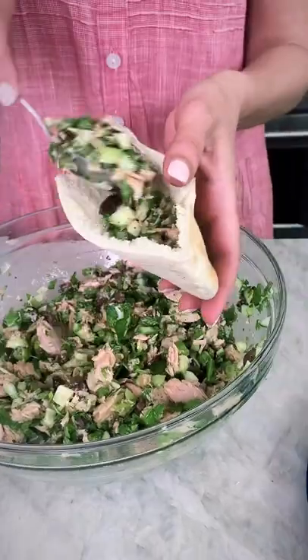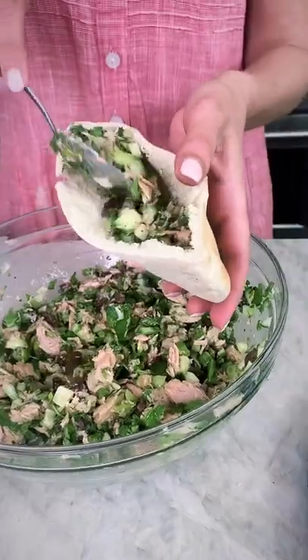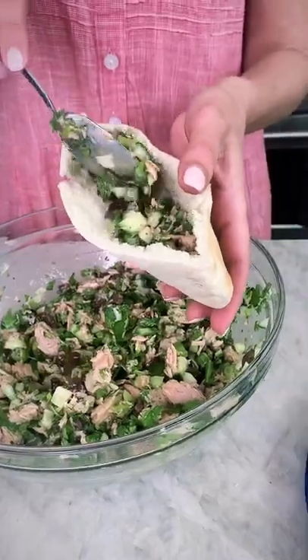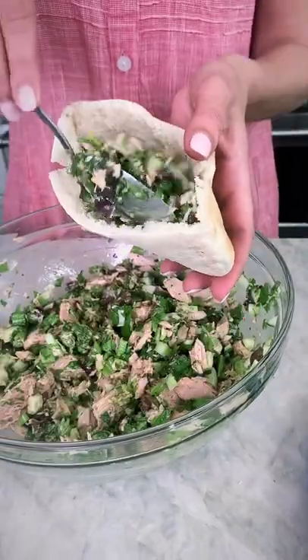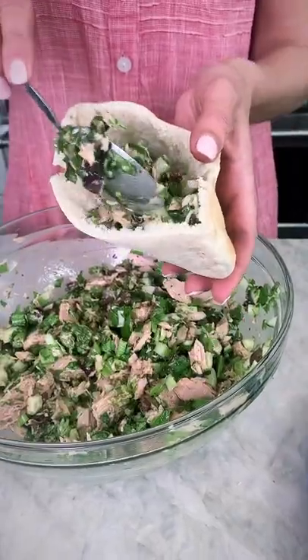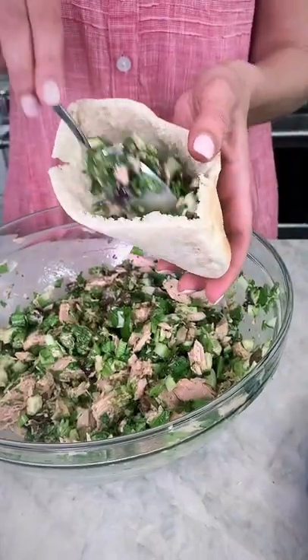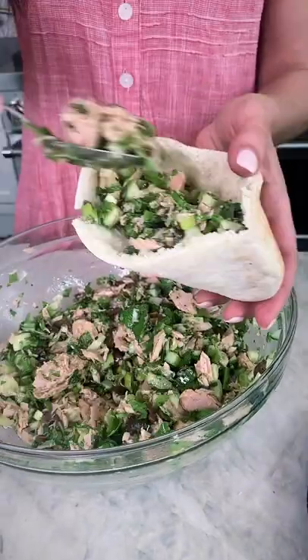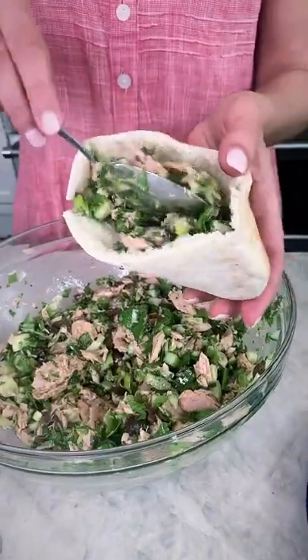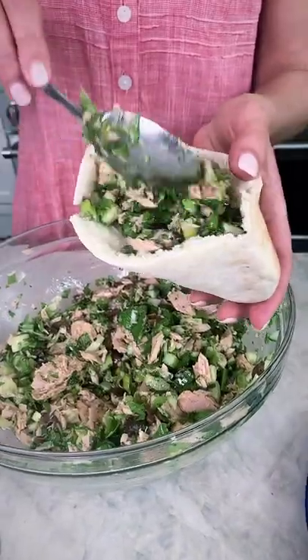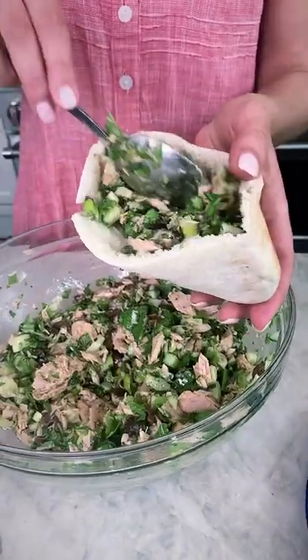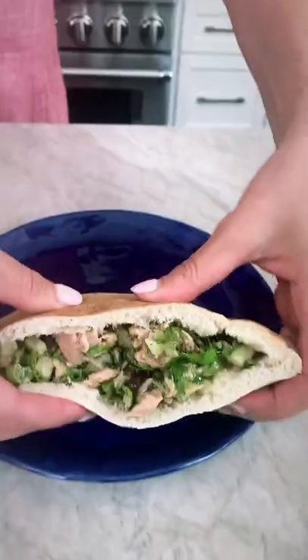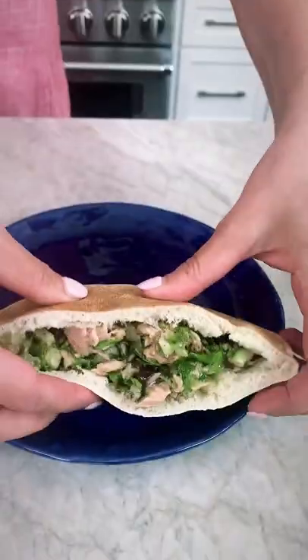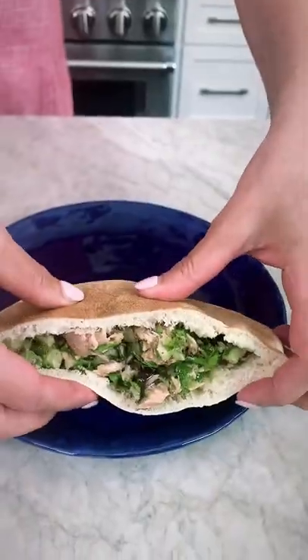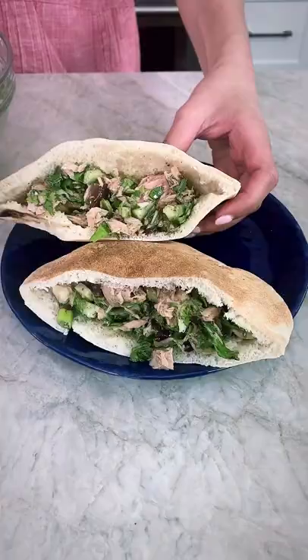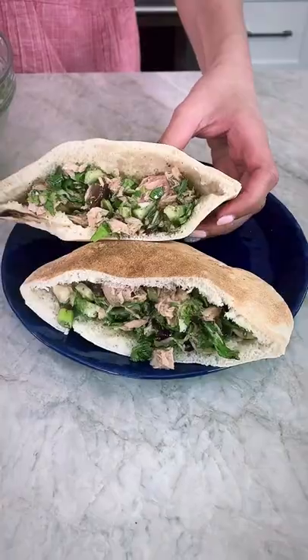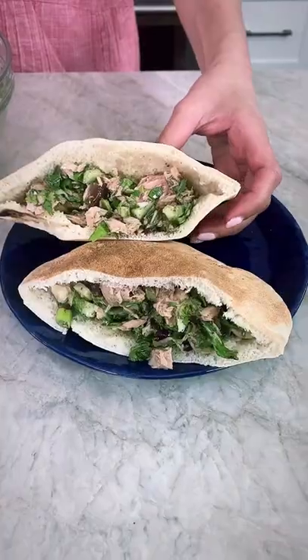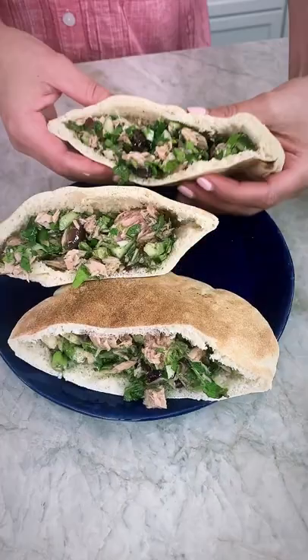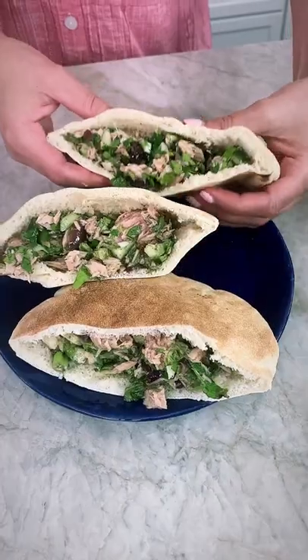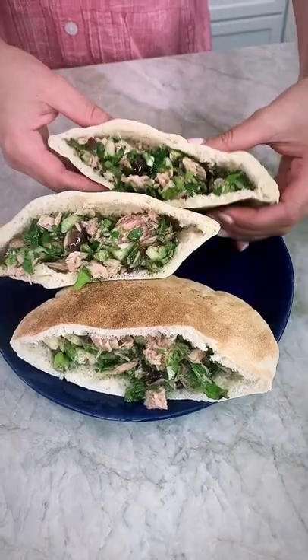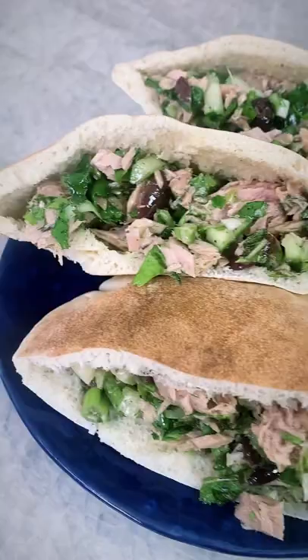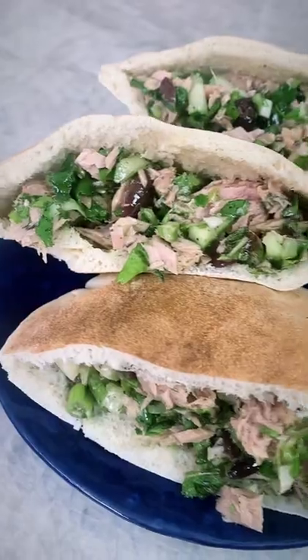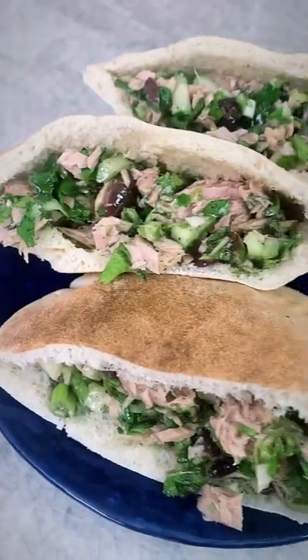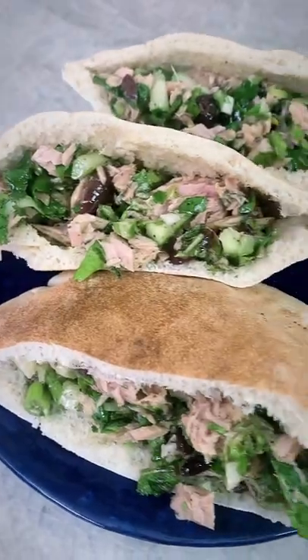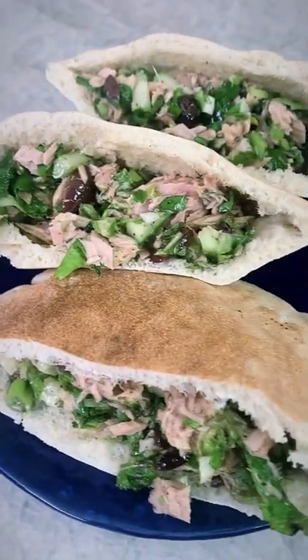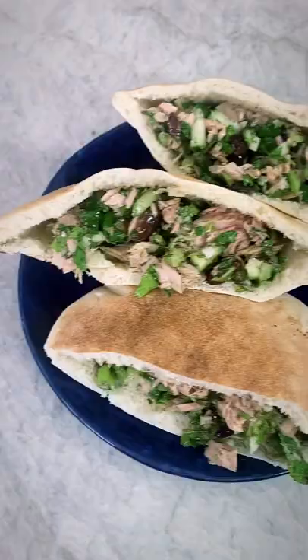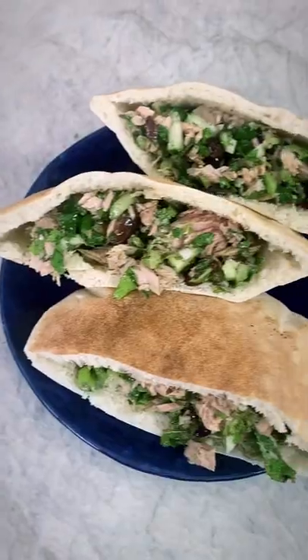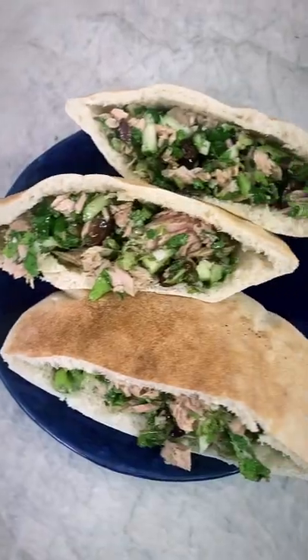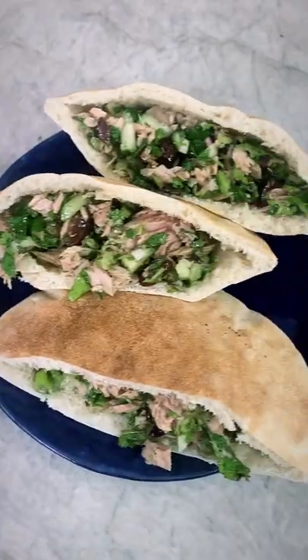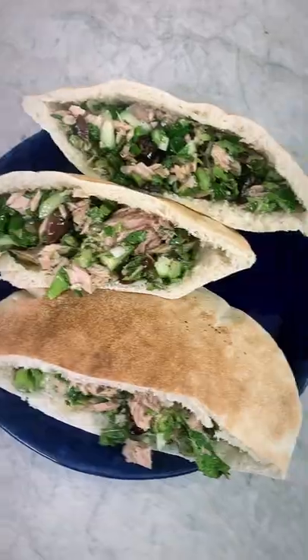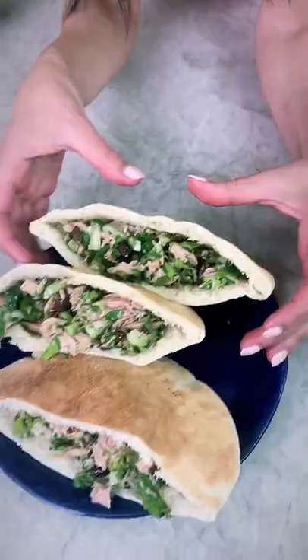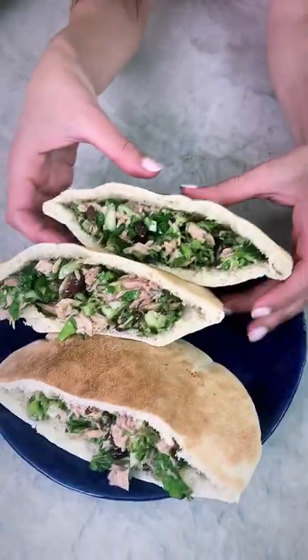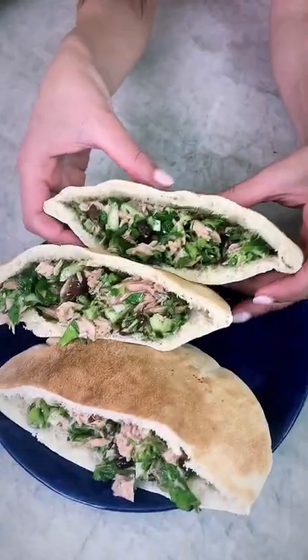Toss that around to make sure everything is well coated, and yes, I serve it in pita pockets. That's how we tuna.